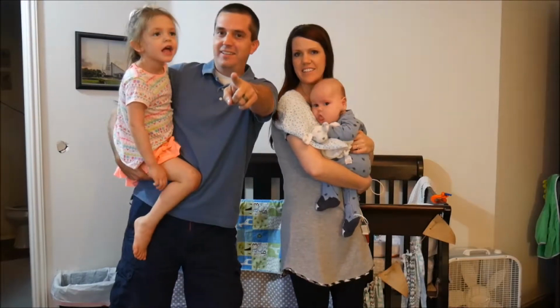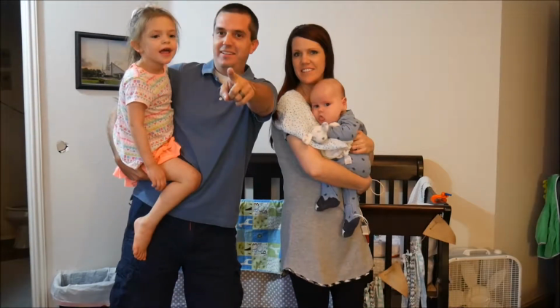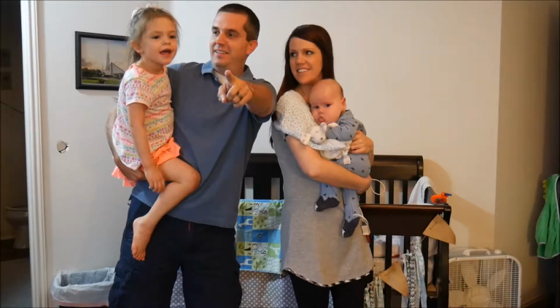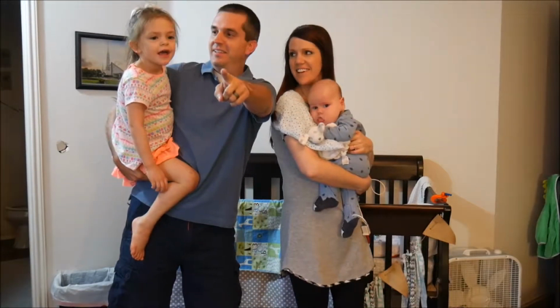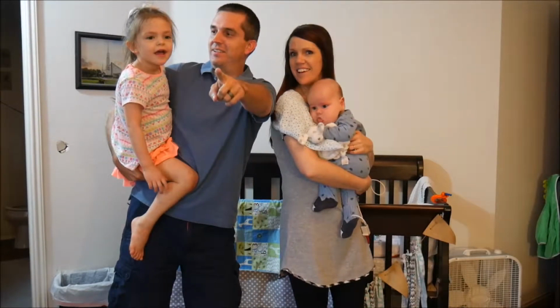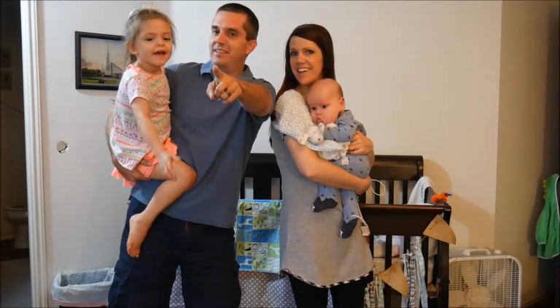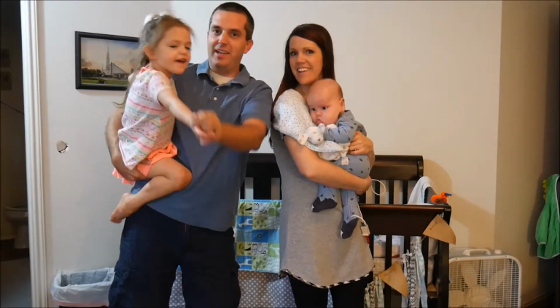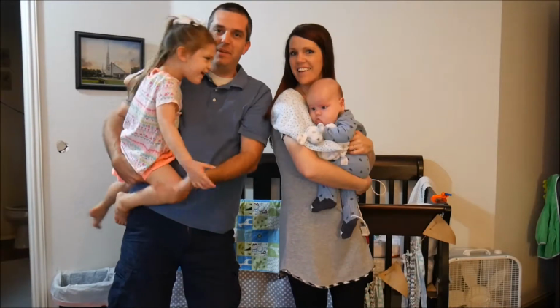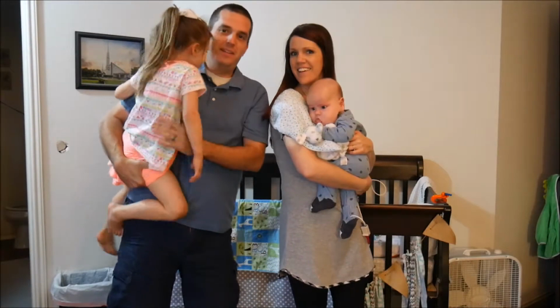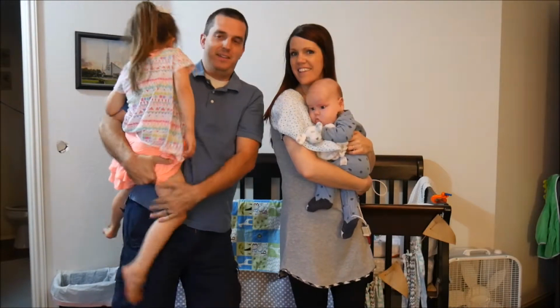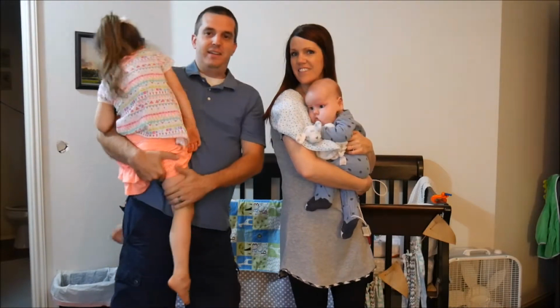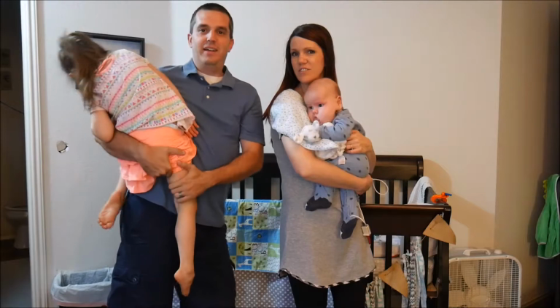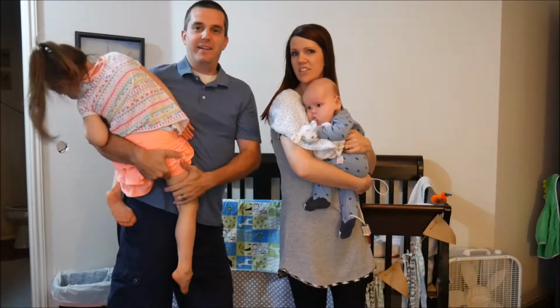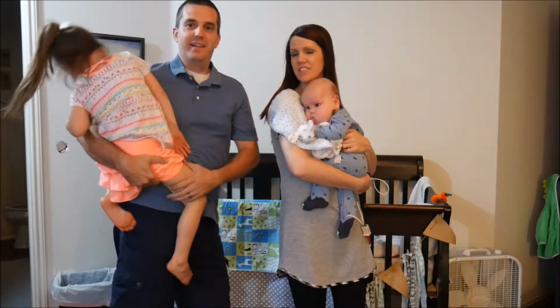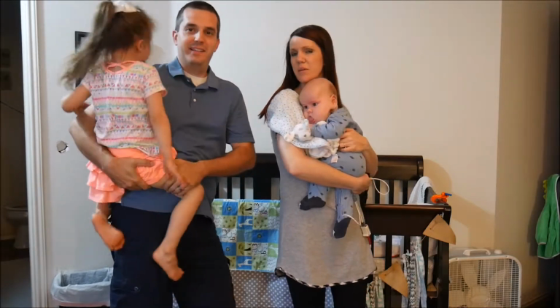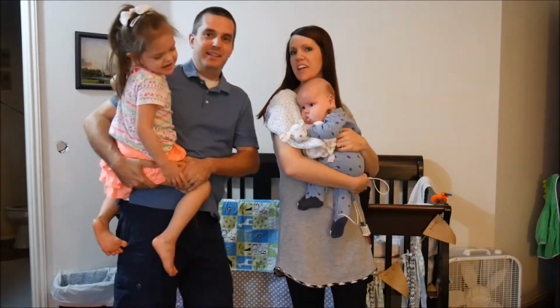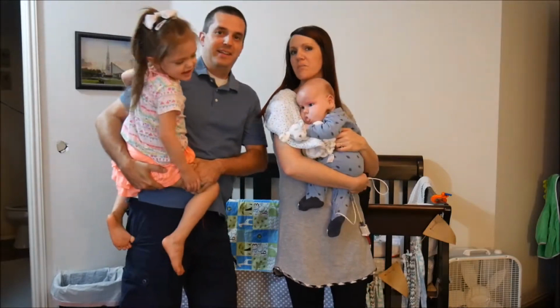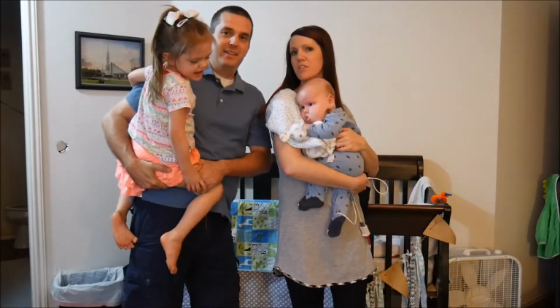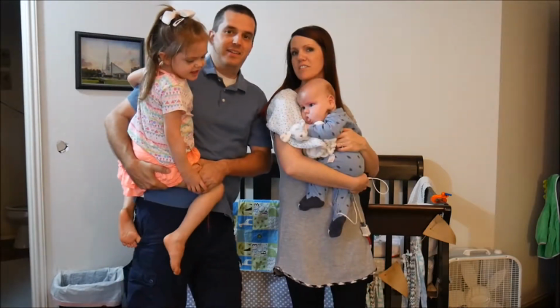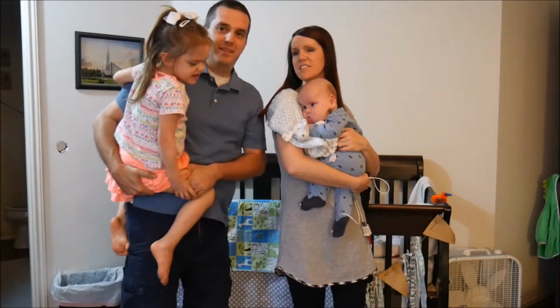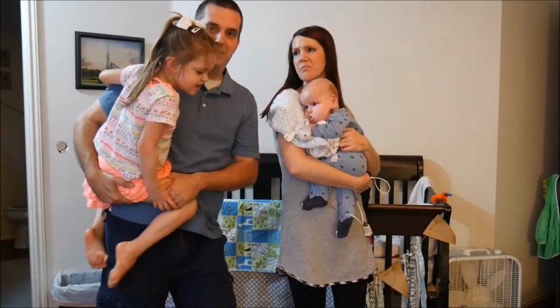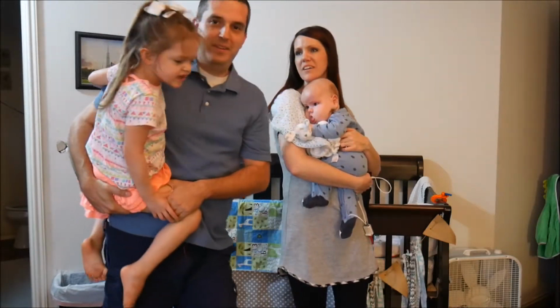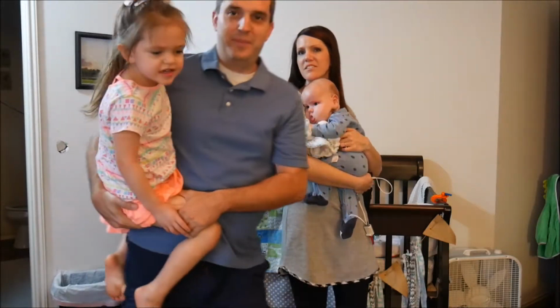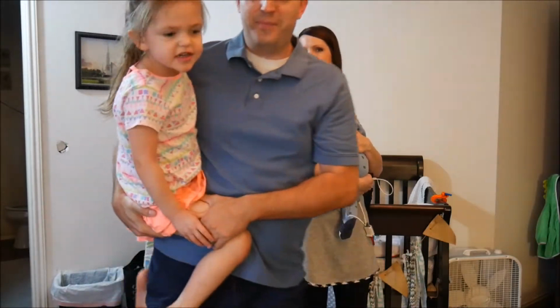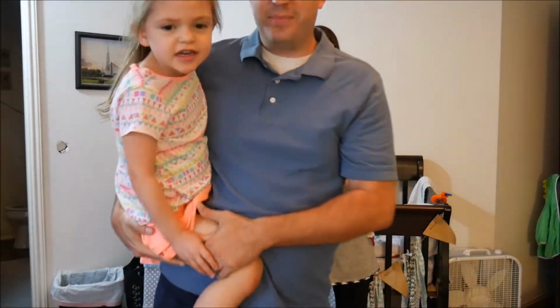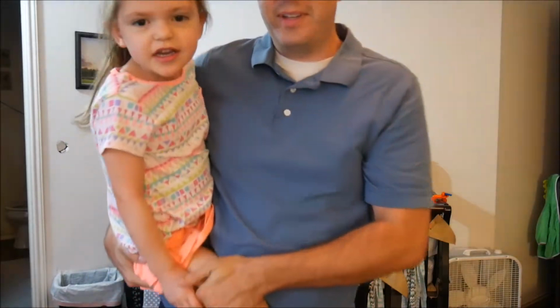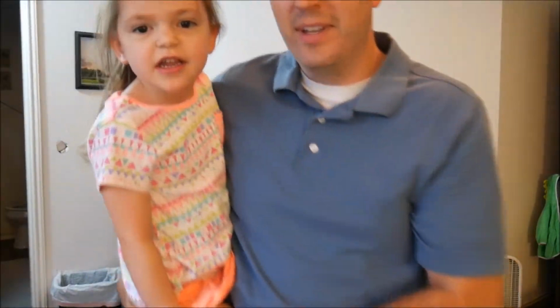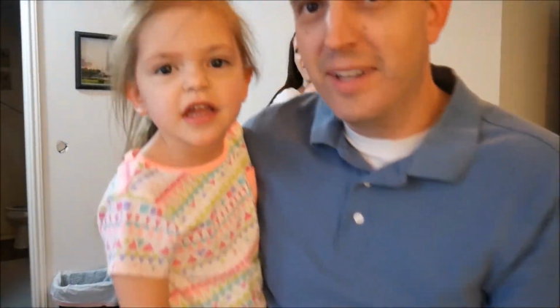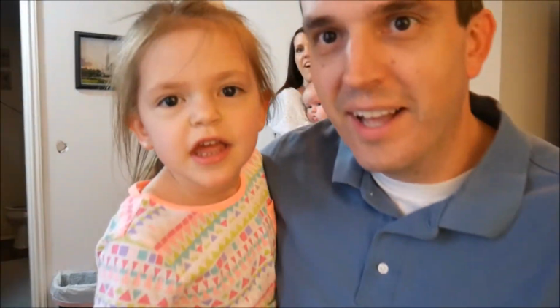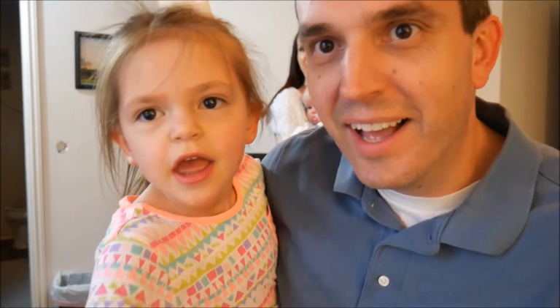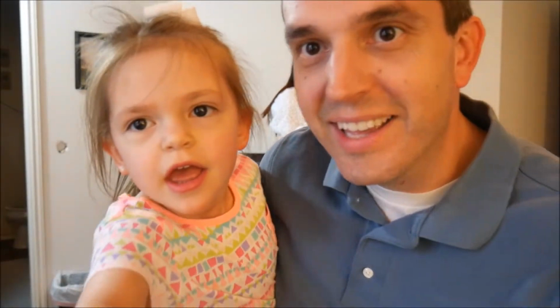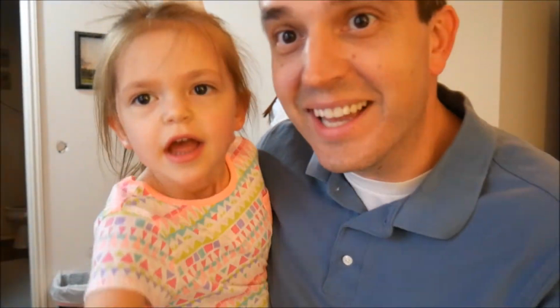My name is Jason Lee. I'm a YouTuber, I'm a consultant, and I live in Dallas, Texas. This story is about my family.